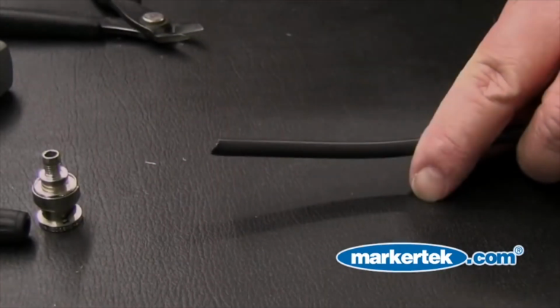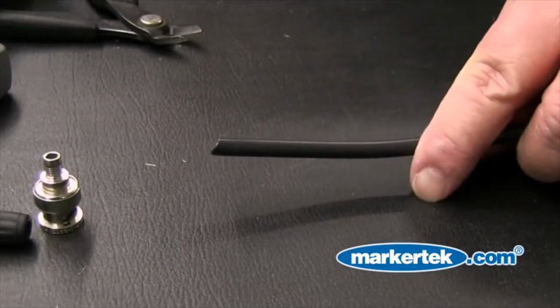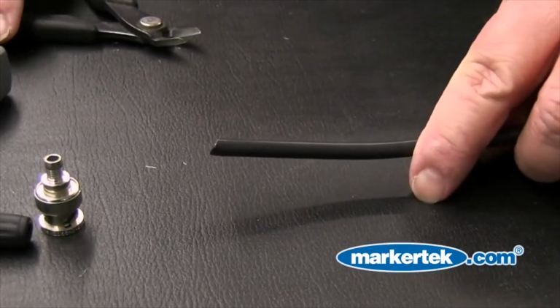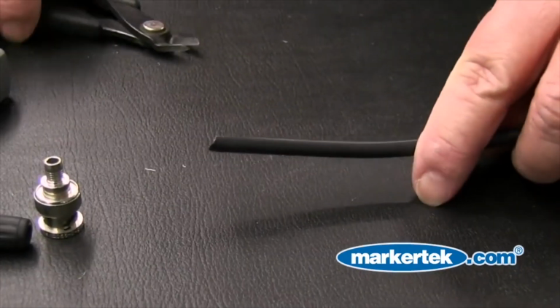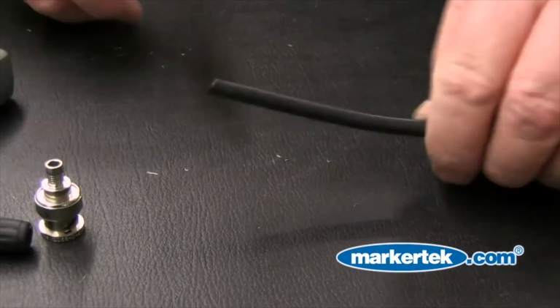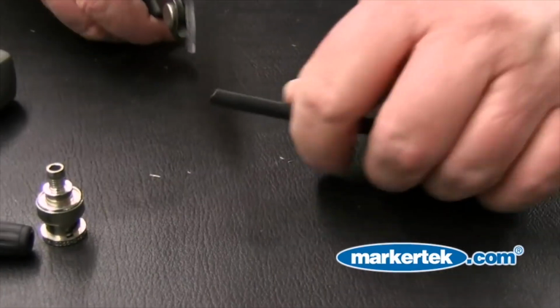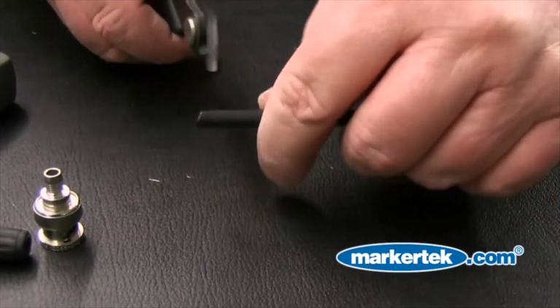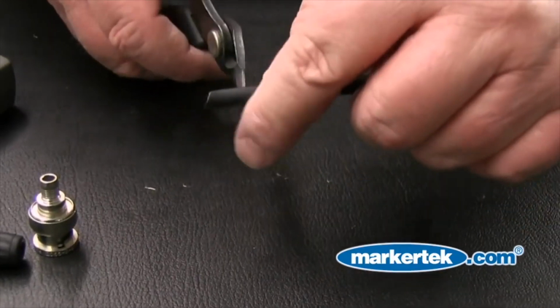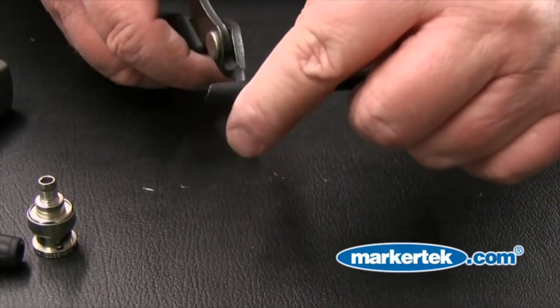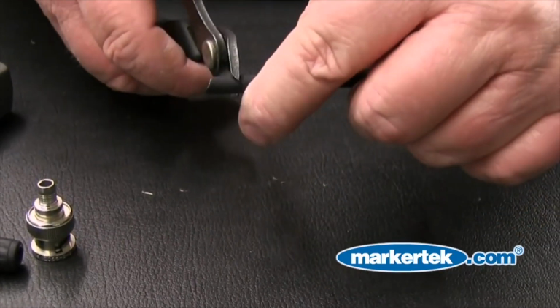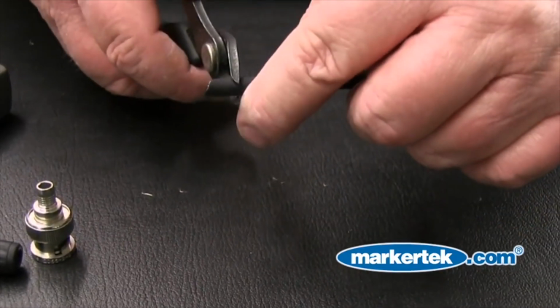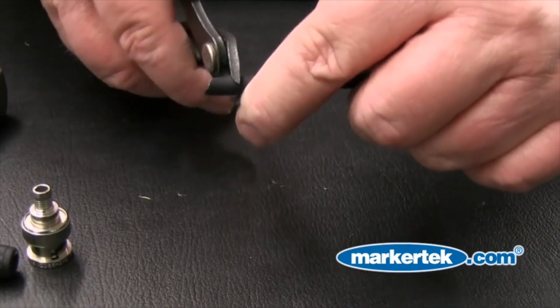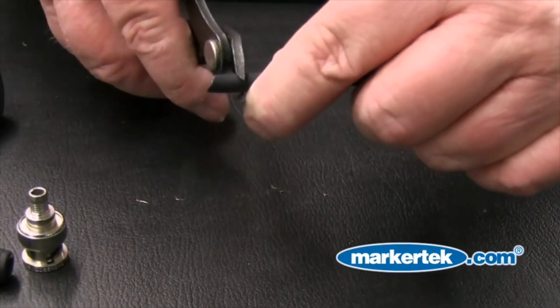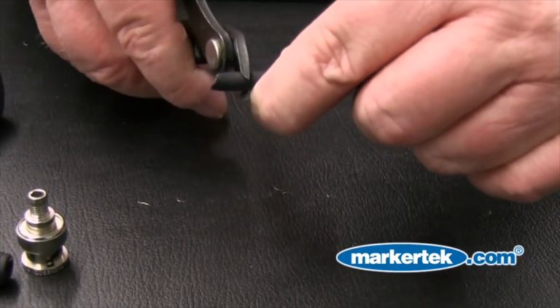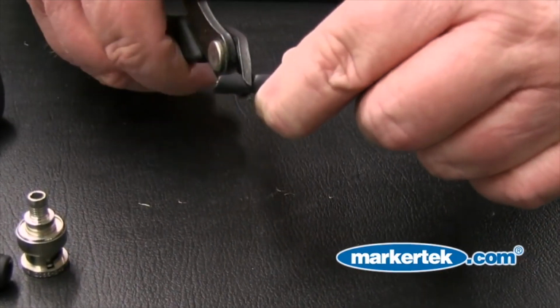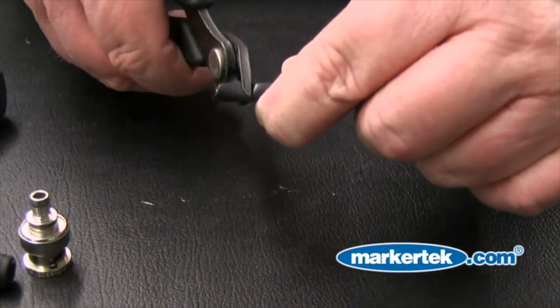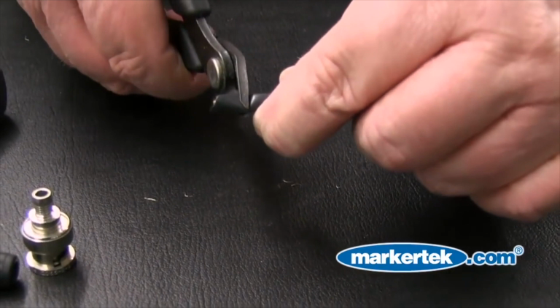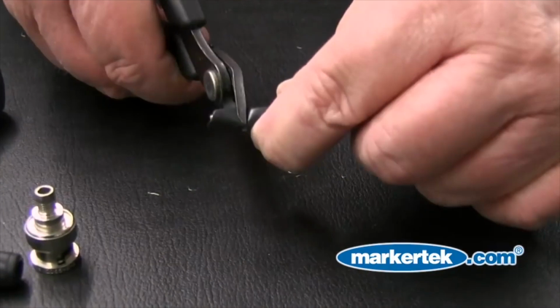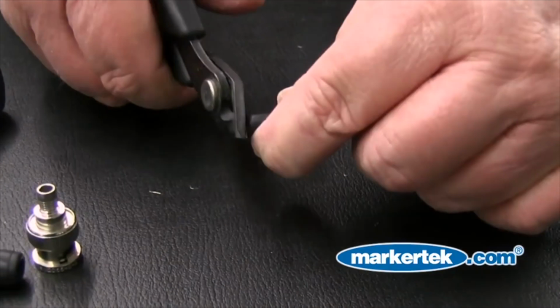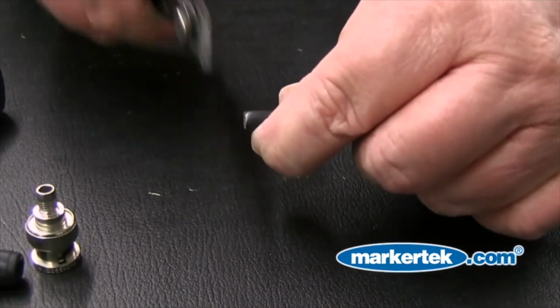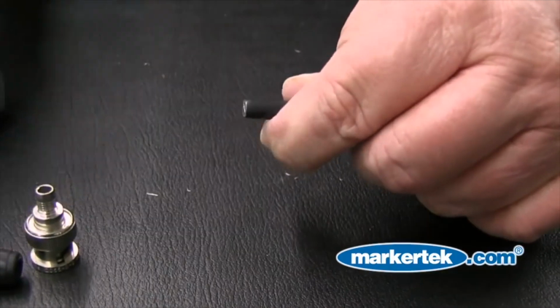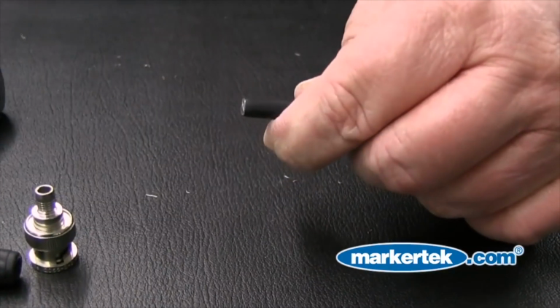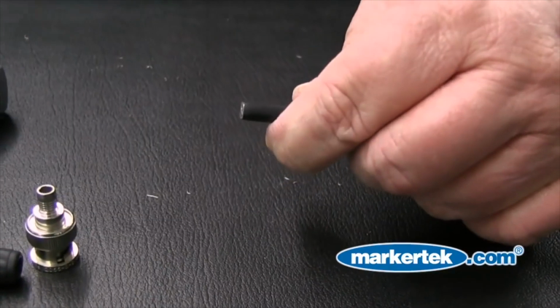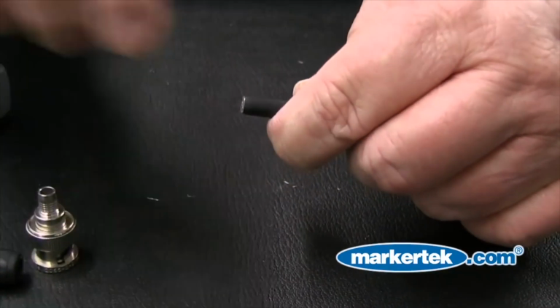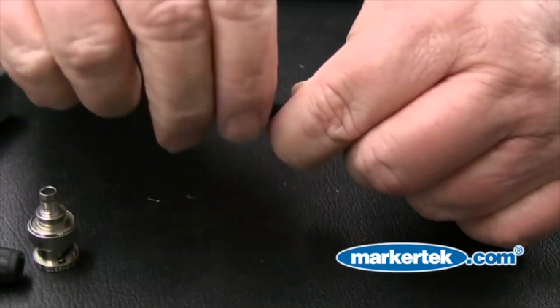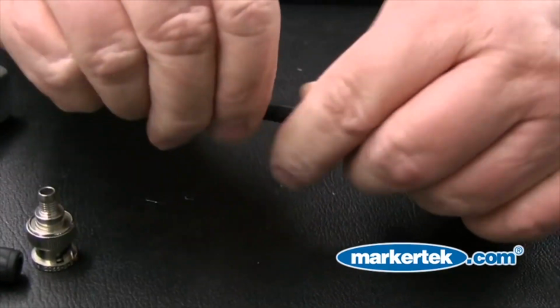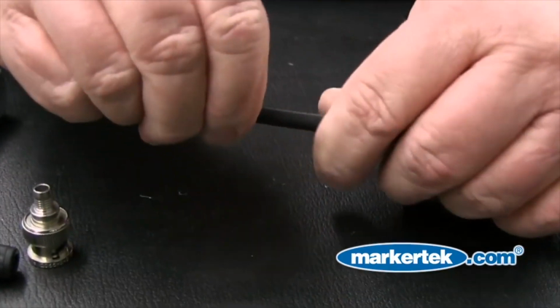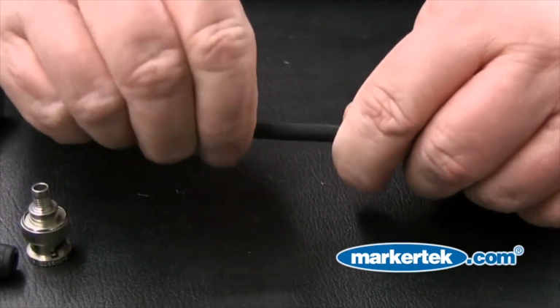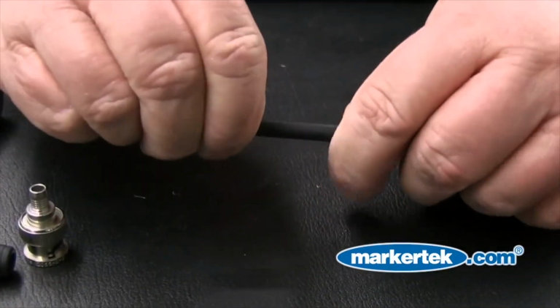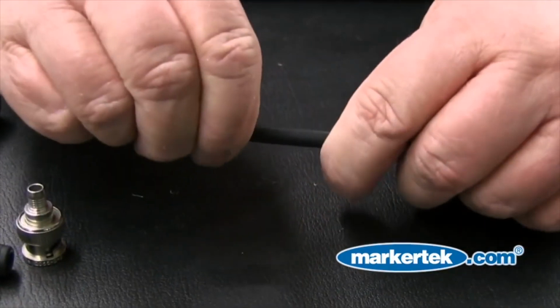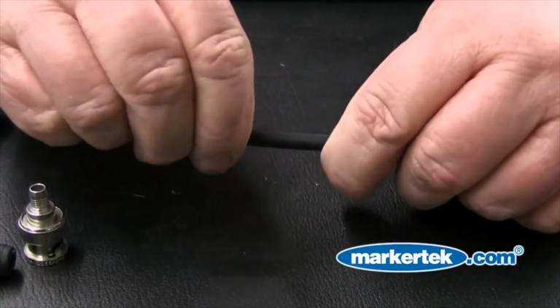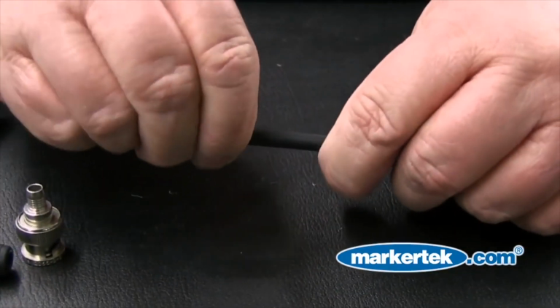Step 1: Evenly trim the cable to be terminated. This will ensure the connector fits properly for a good termination.